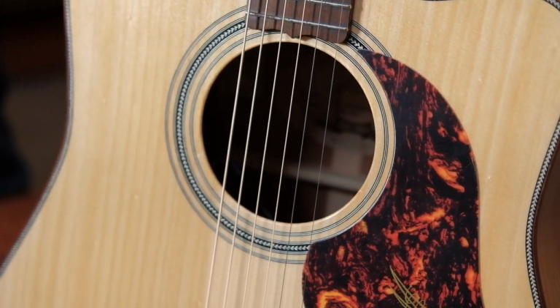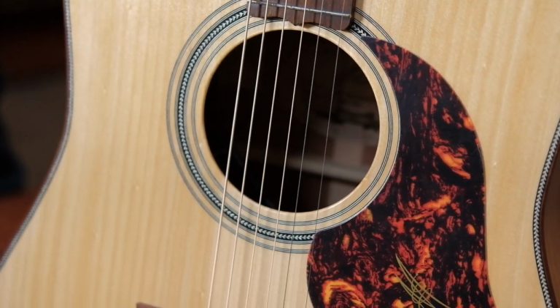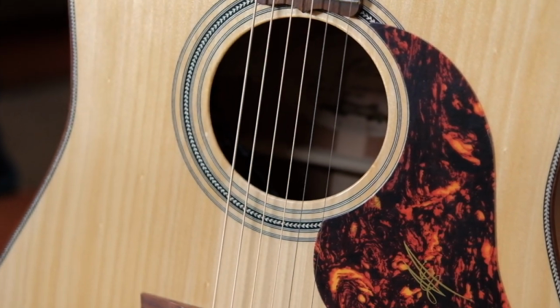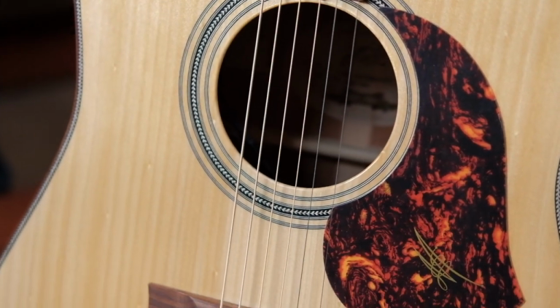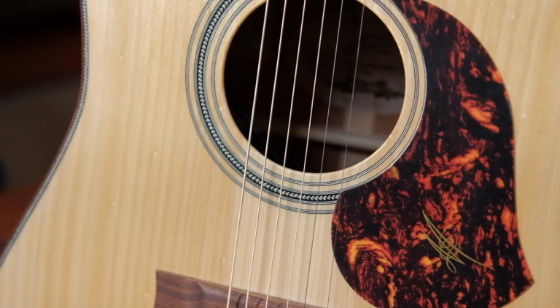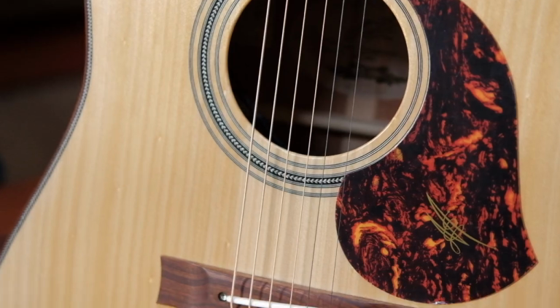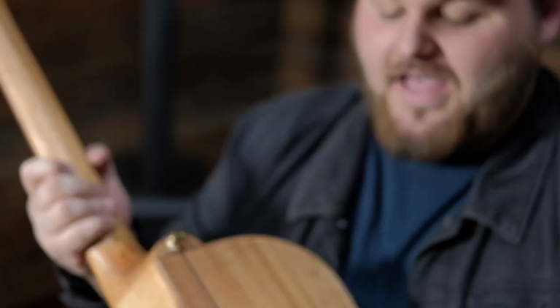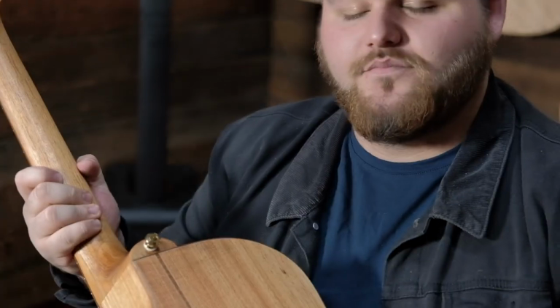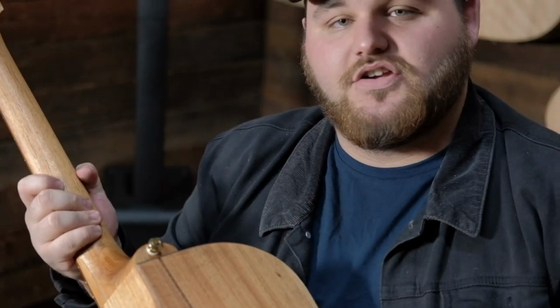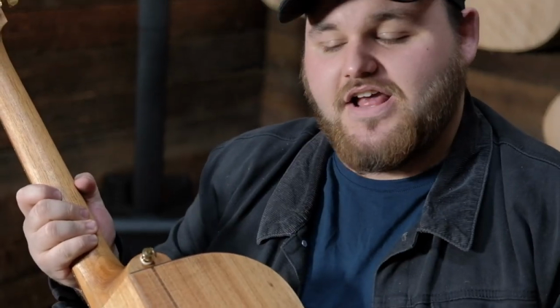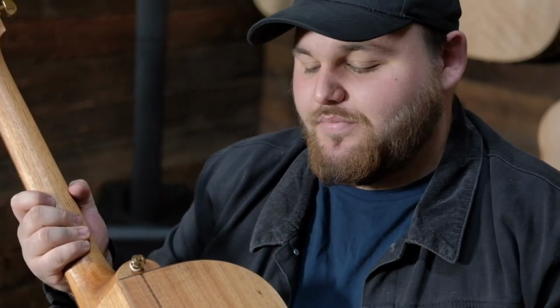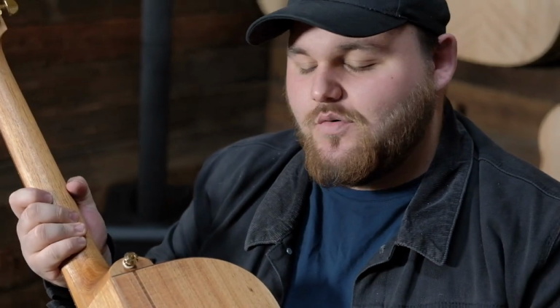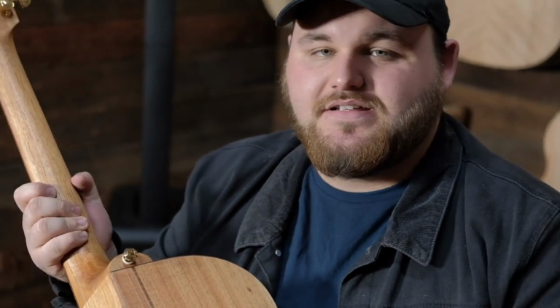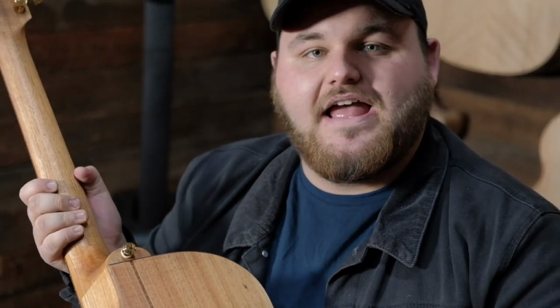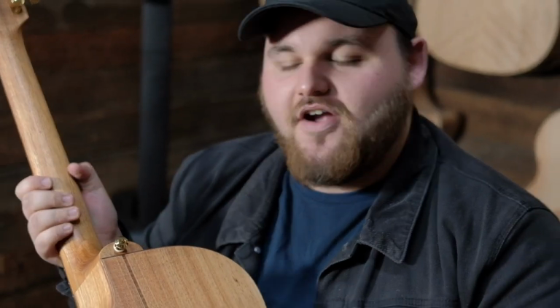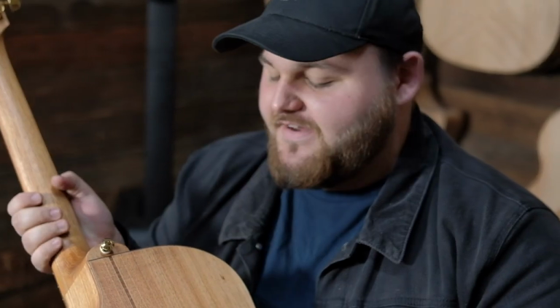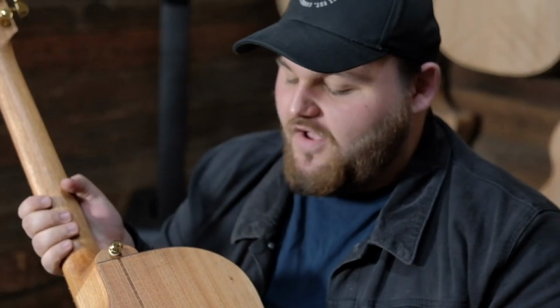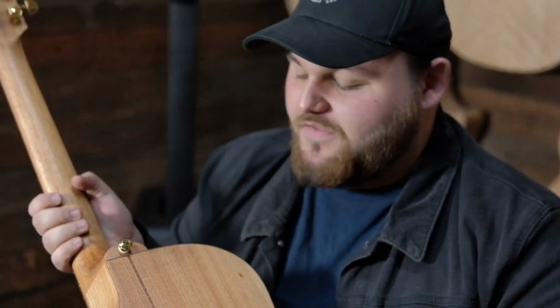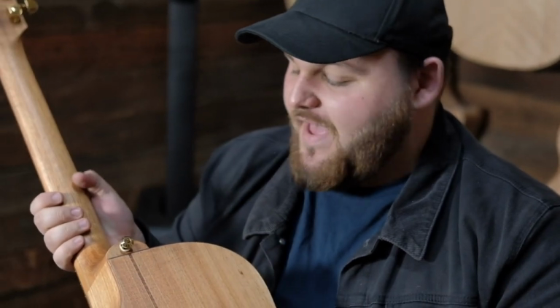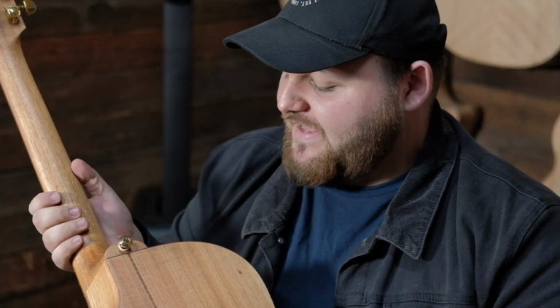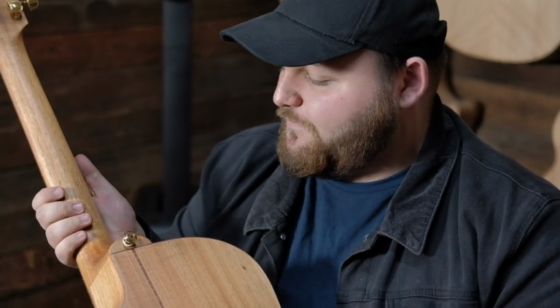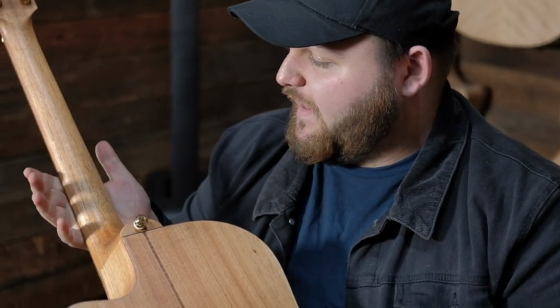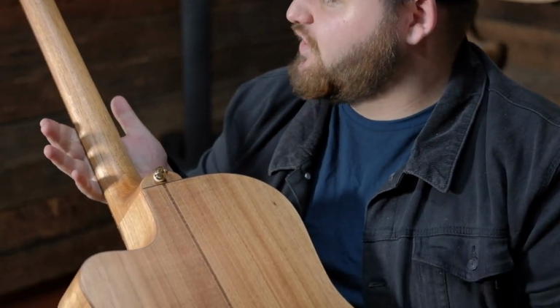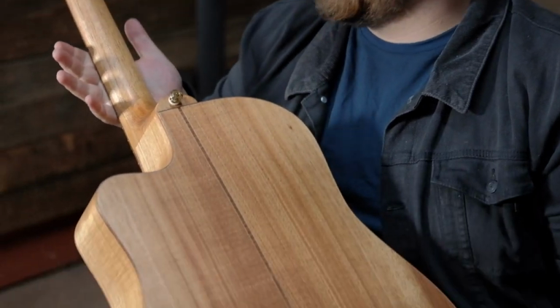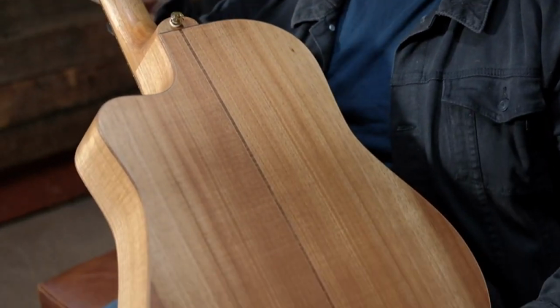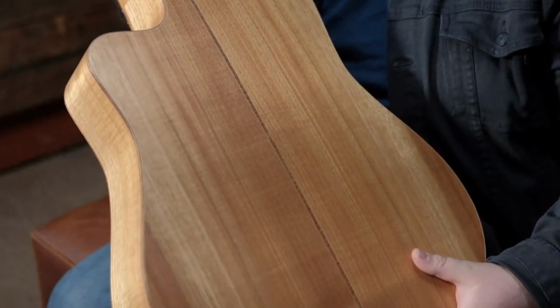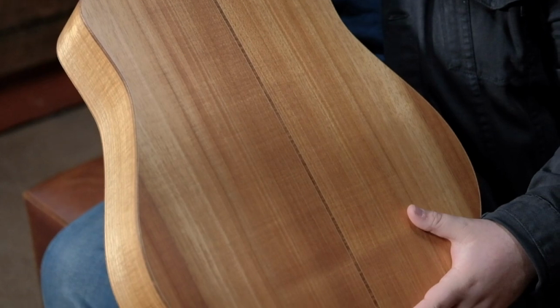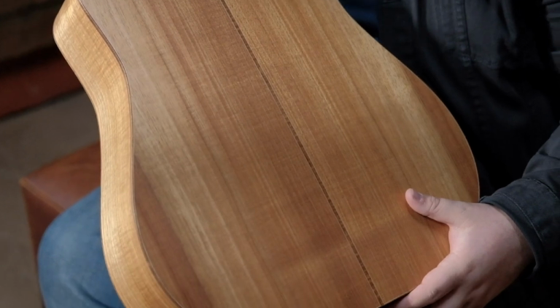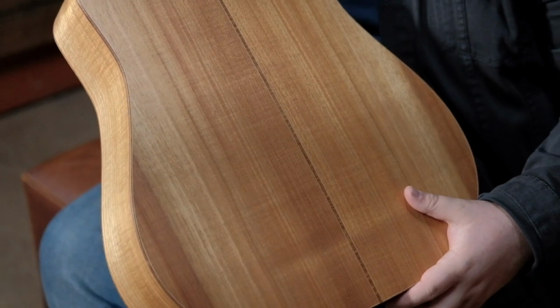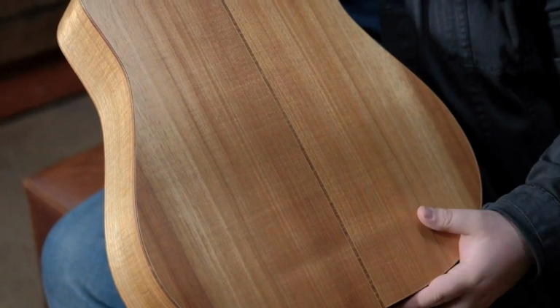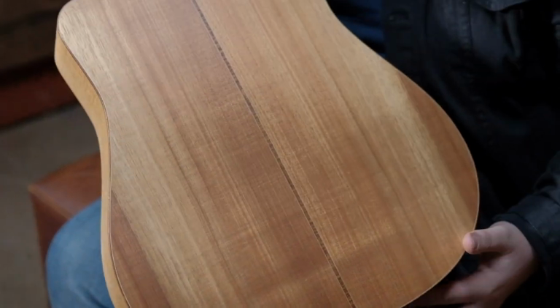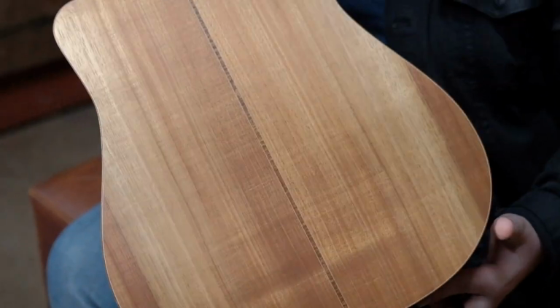We also have Australian Blackwood AA grade on the back here, along with the neck, which is also Australian Blackwood.